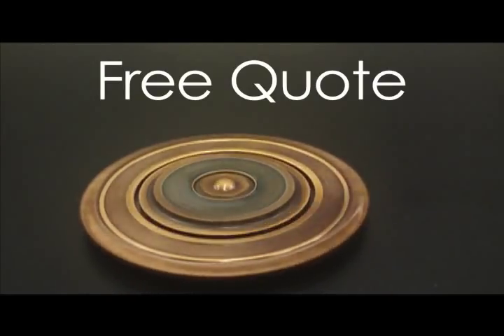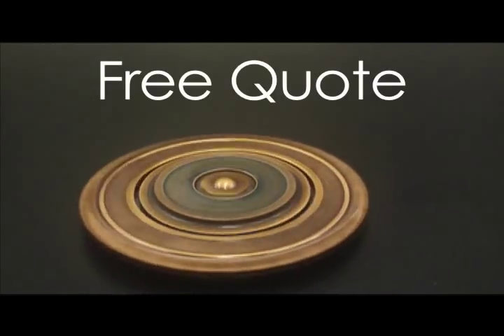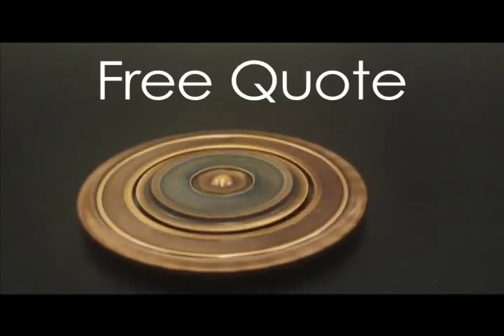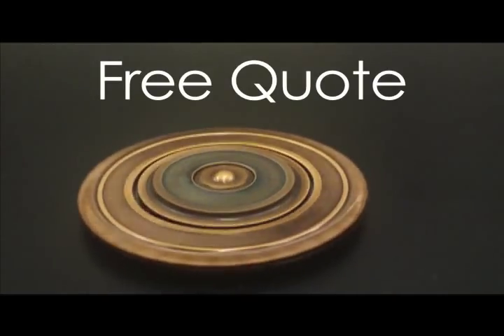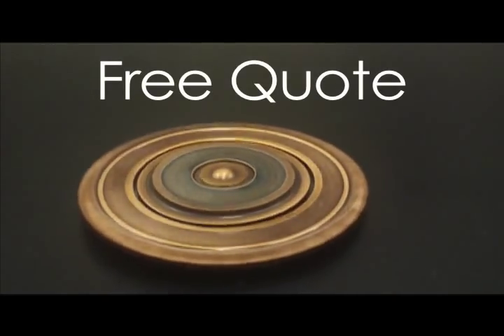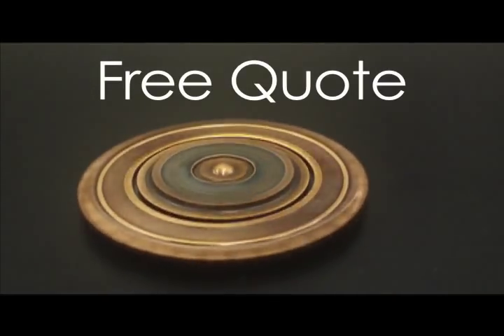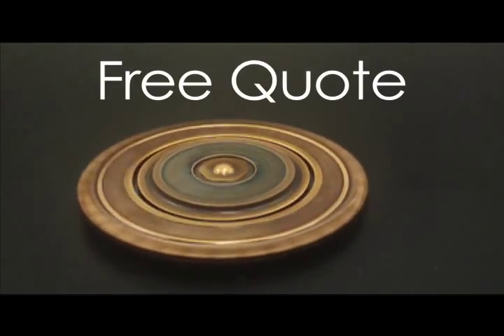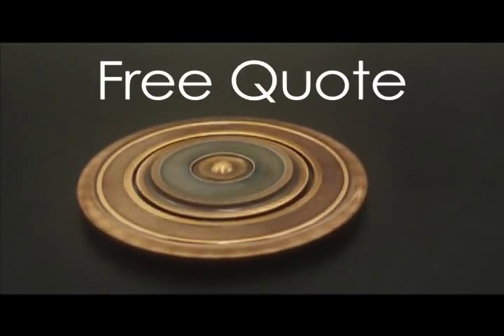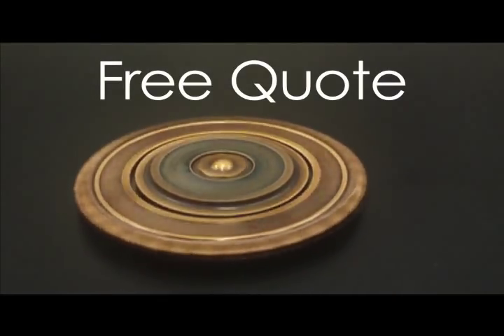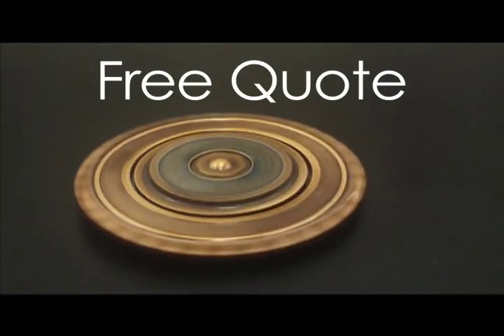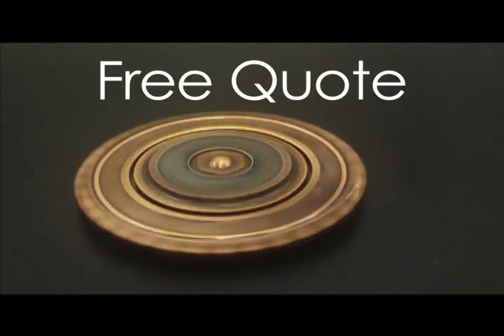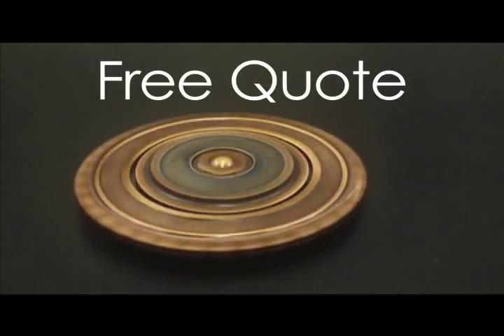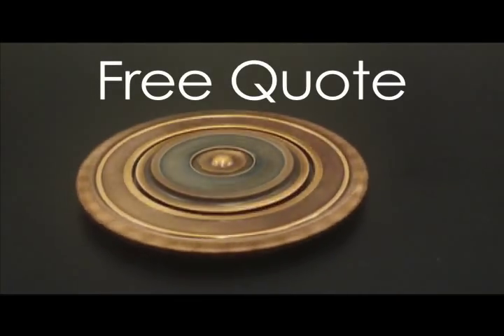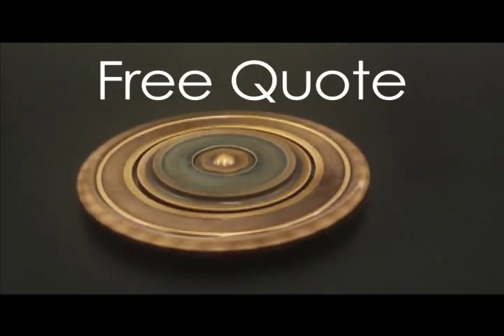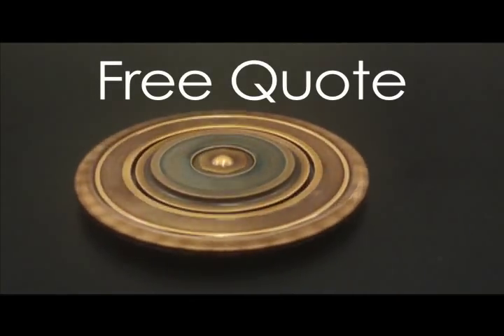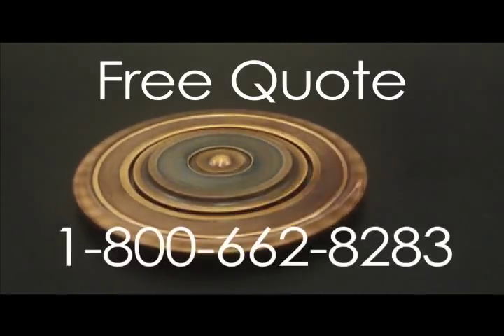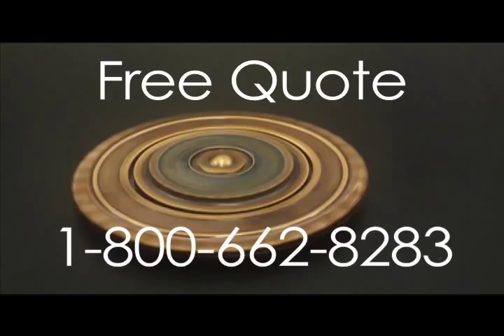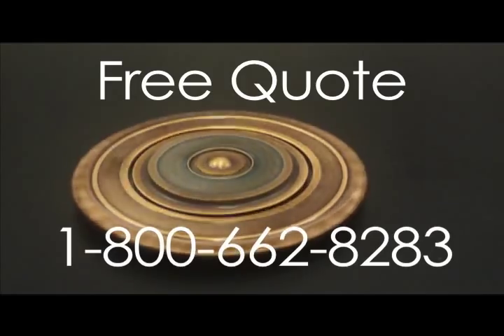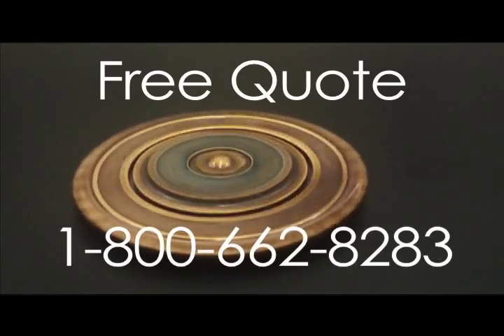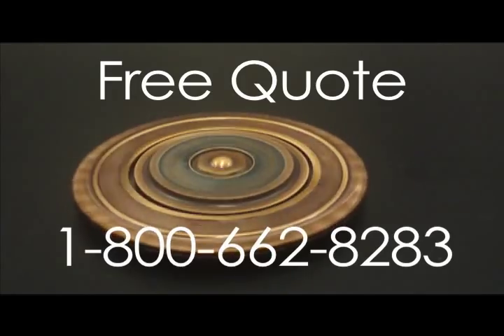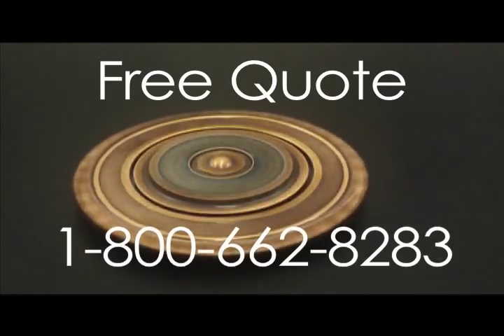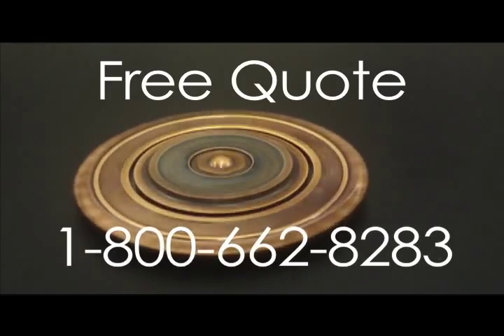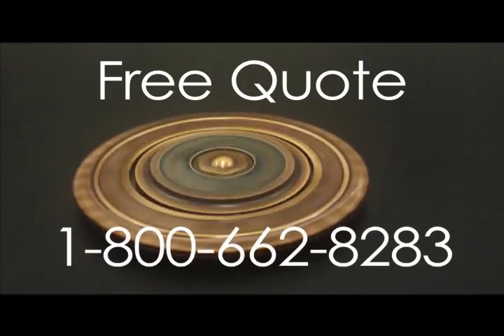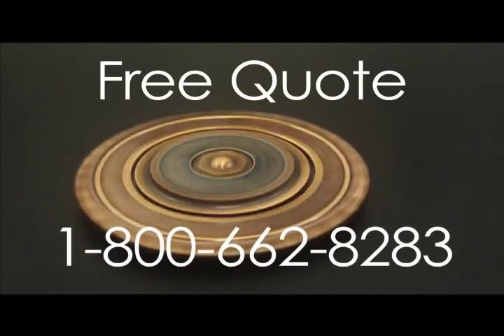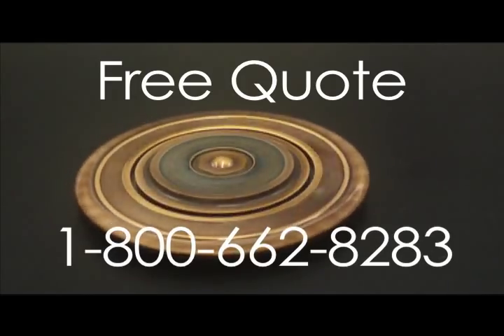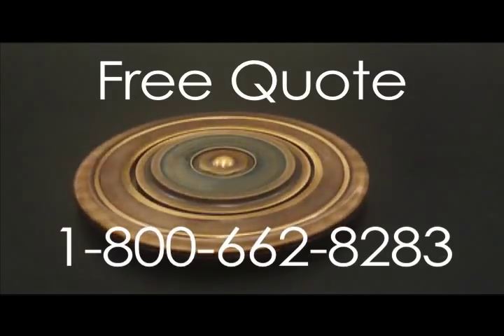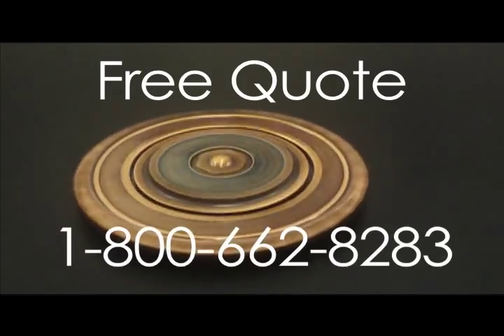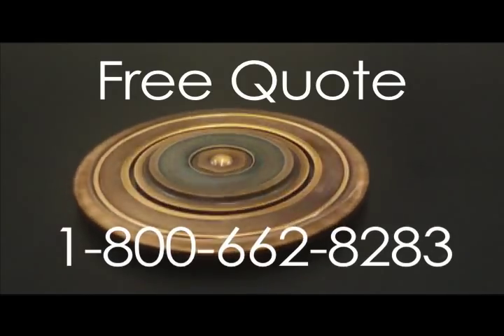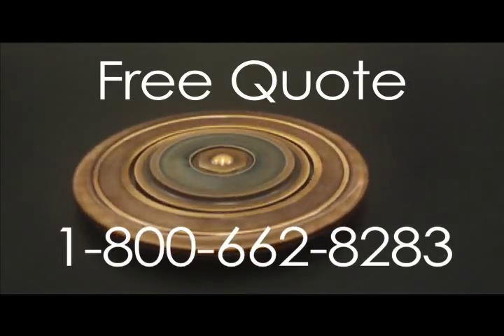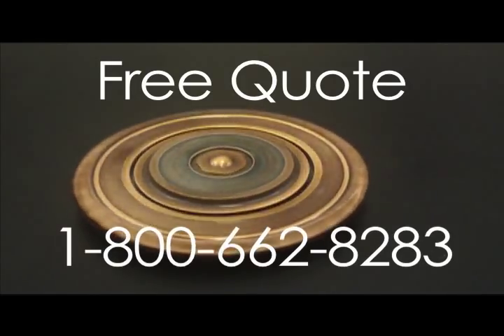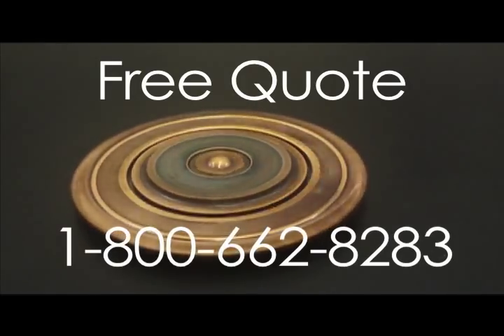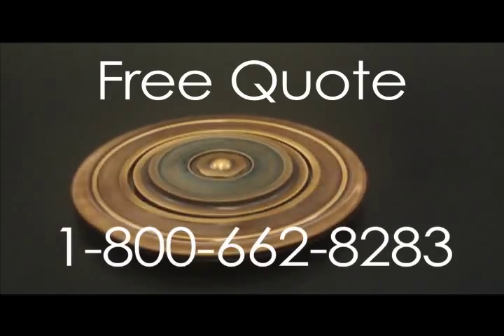Call us today for a free quote at 1-800-662-8283.